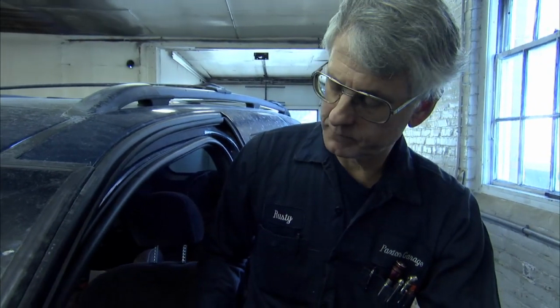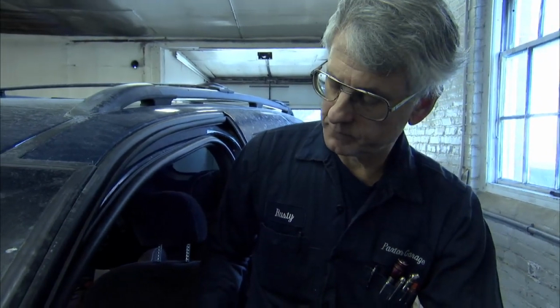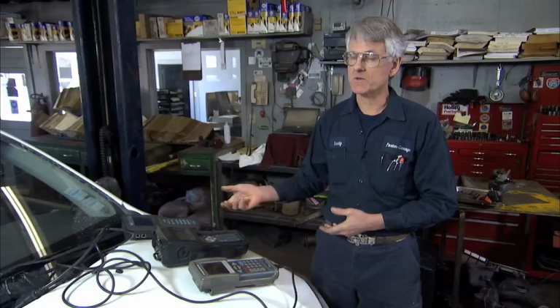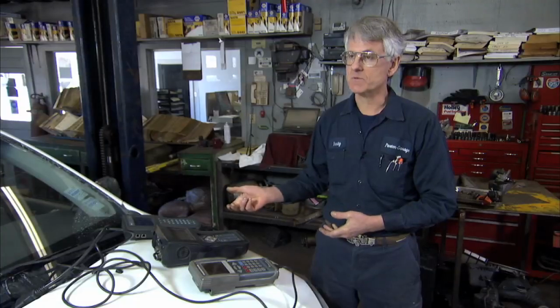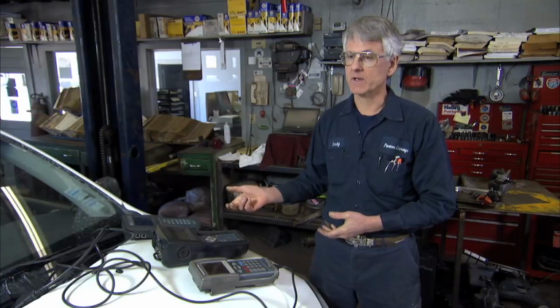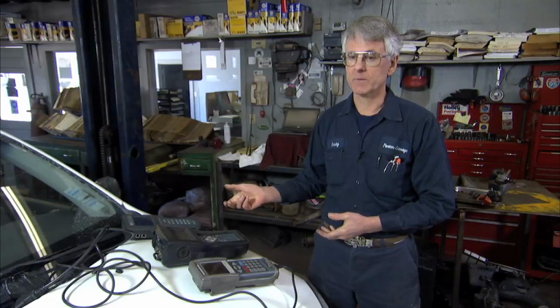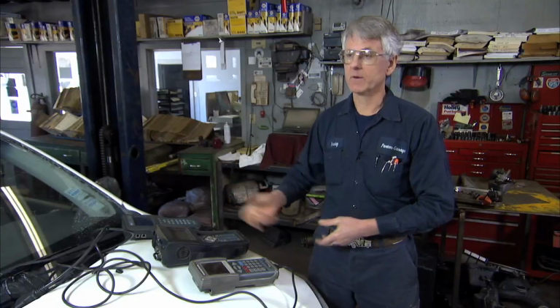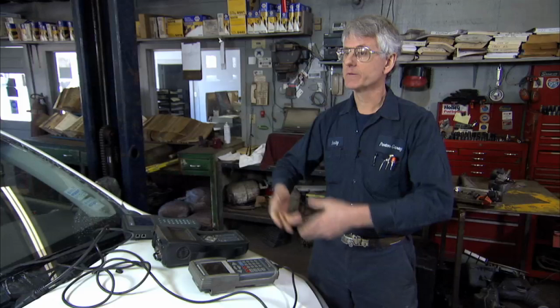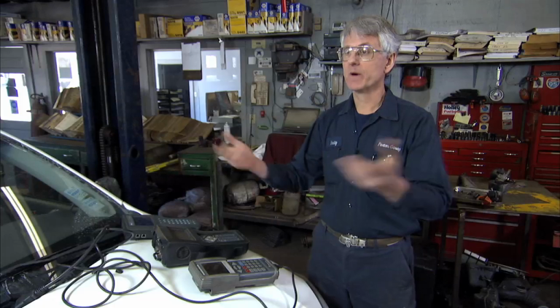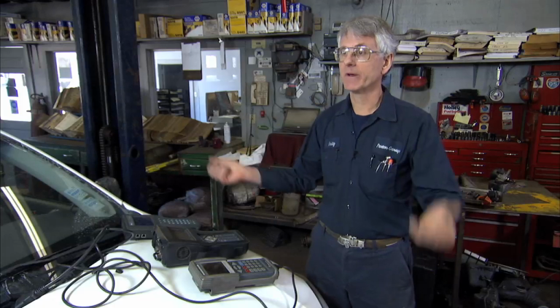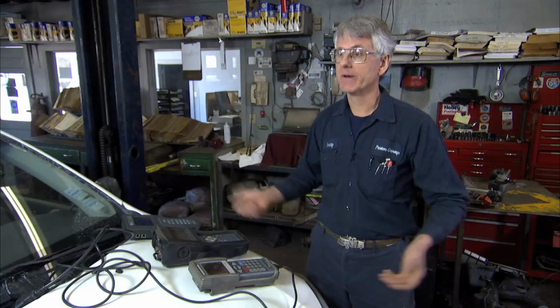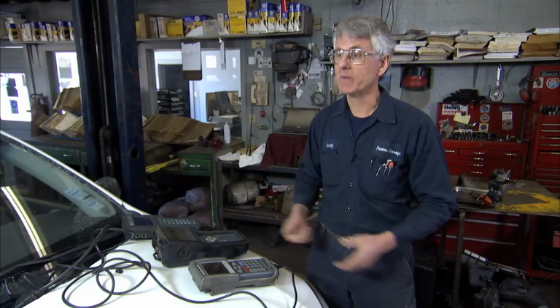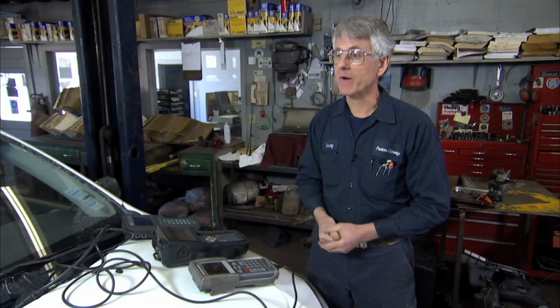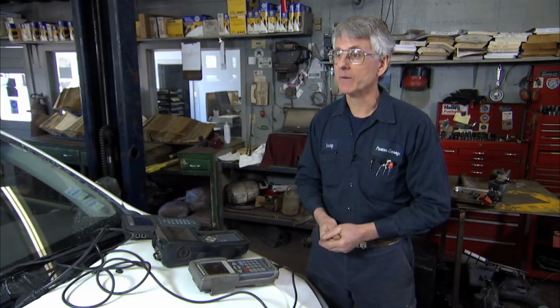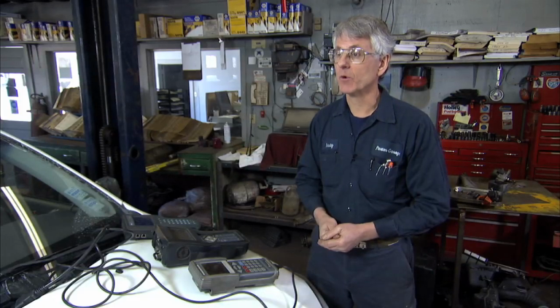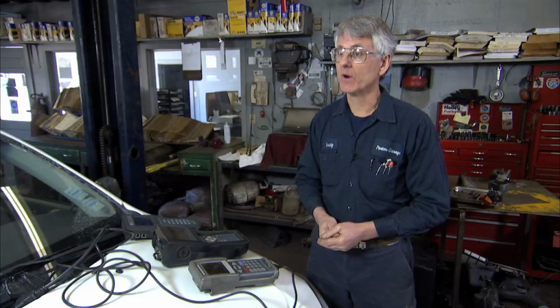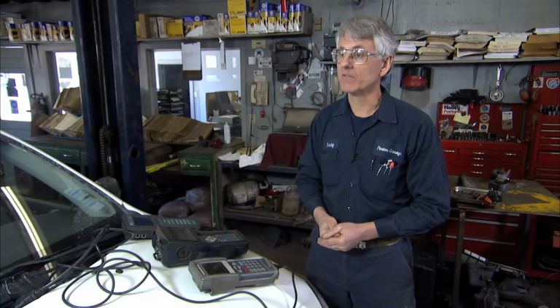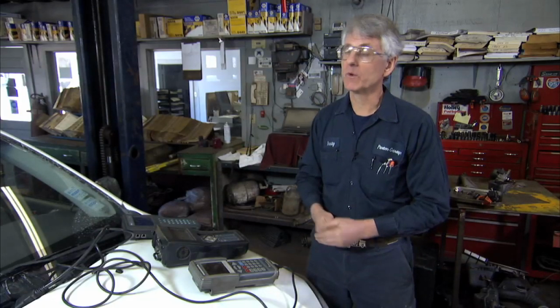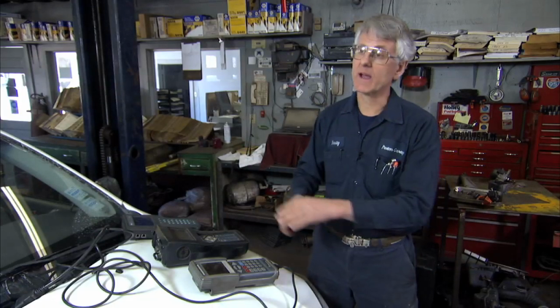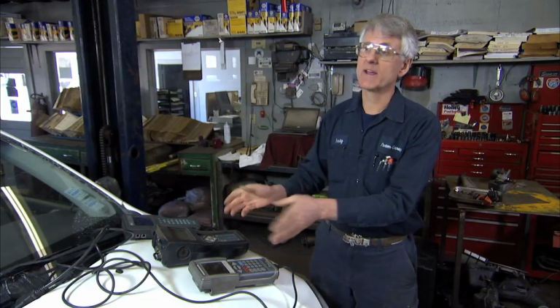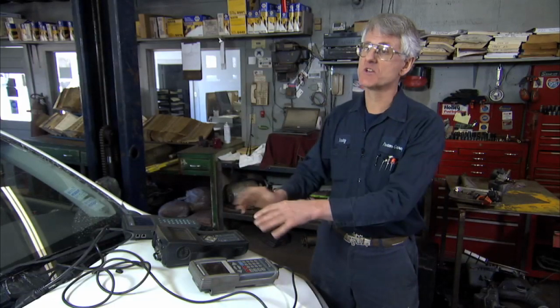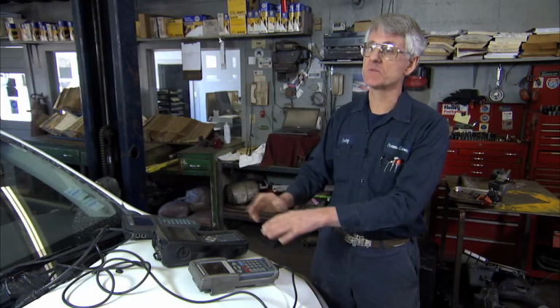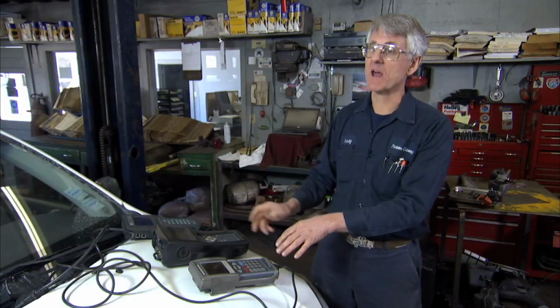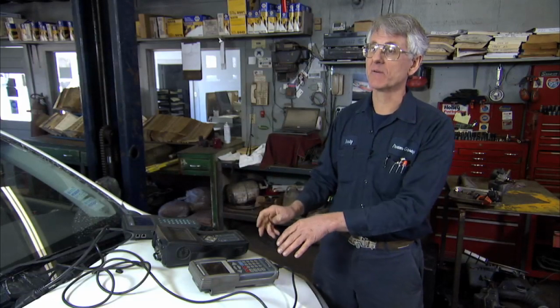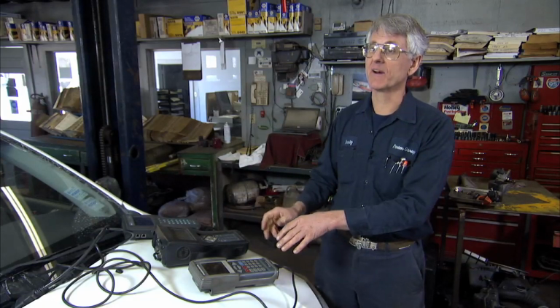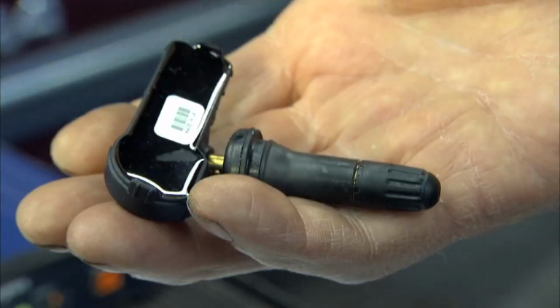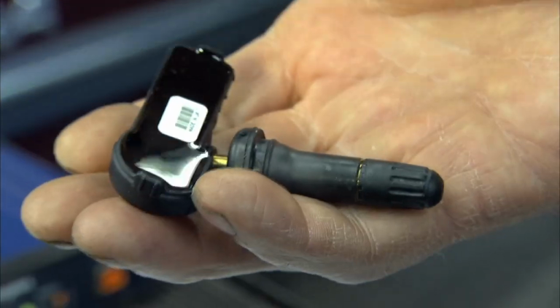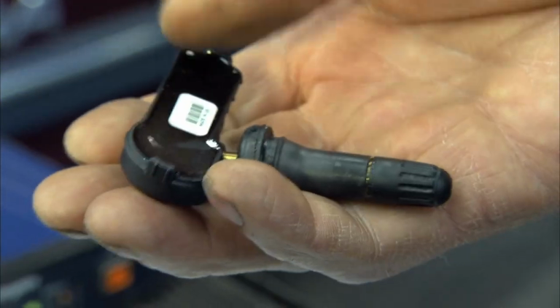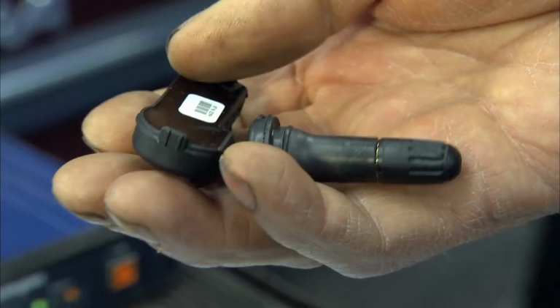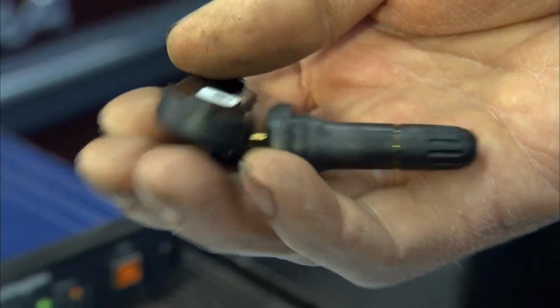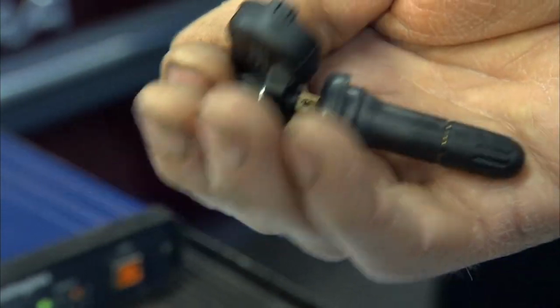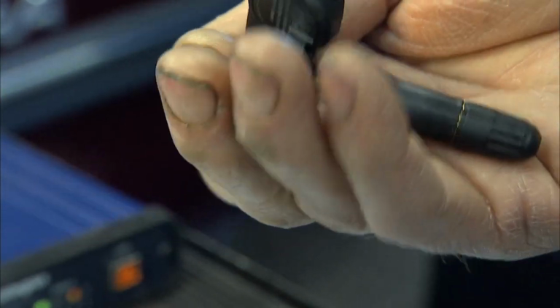It's not transmitting anymore — it's probably got a dead battery. Whatever the case, I can't change the battery, so I just have to replace the sensor.